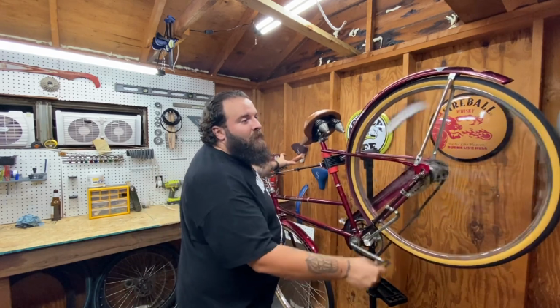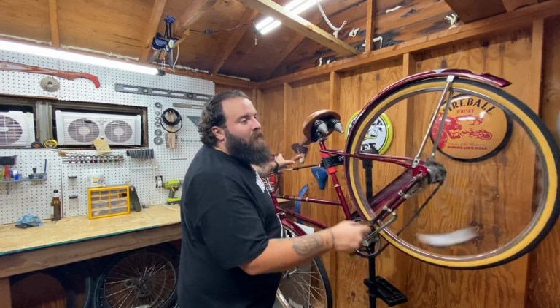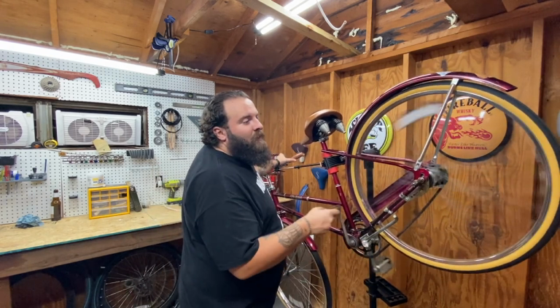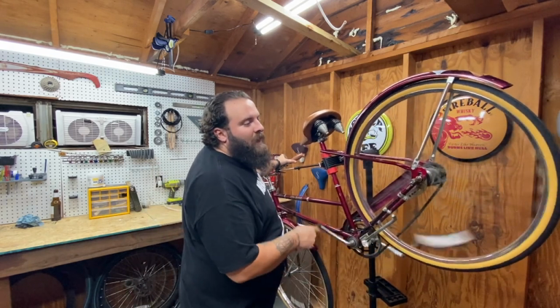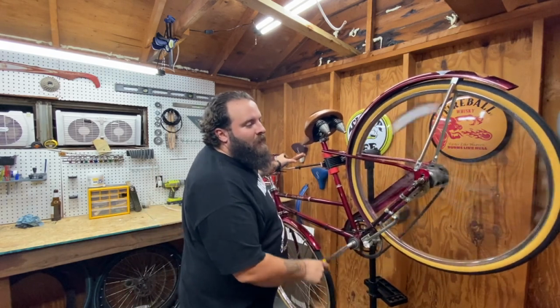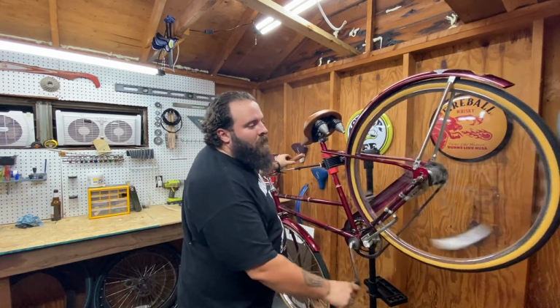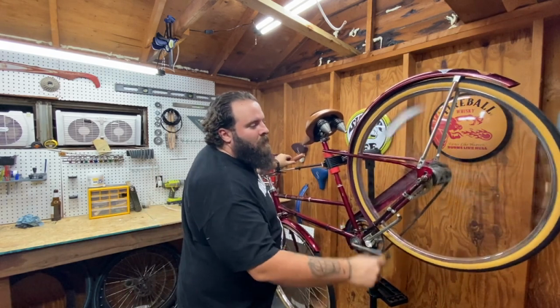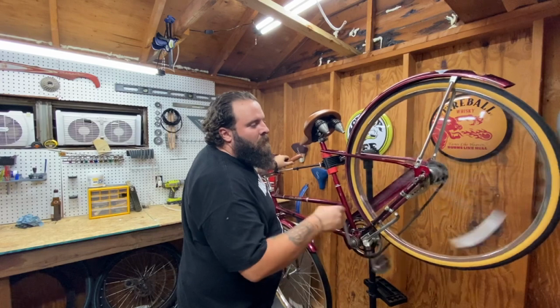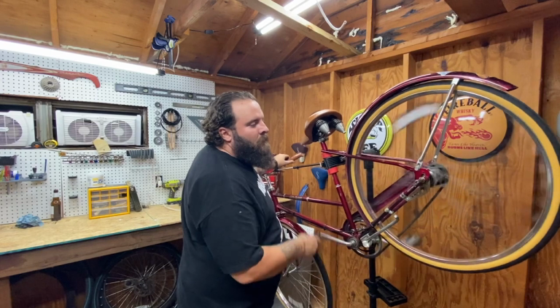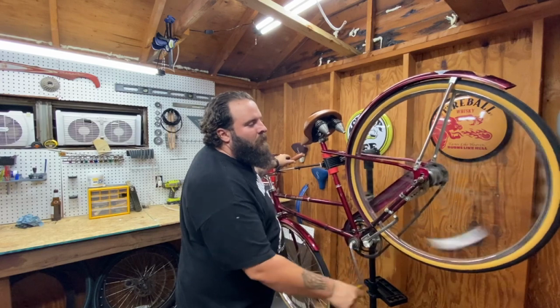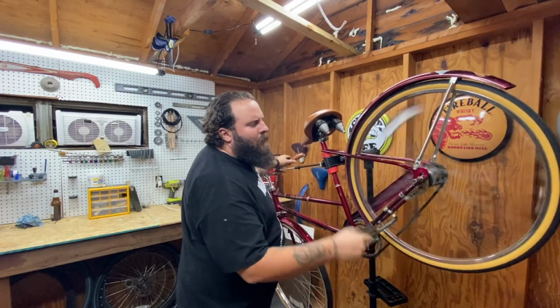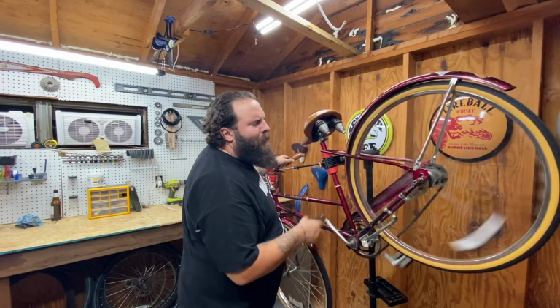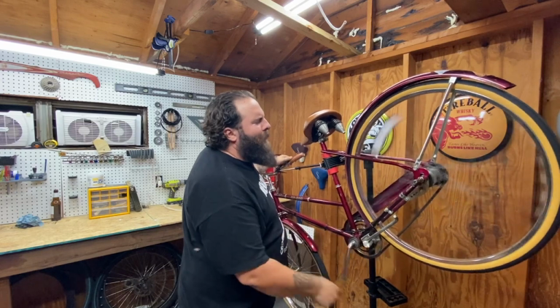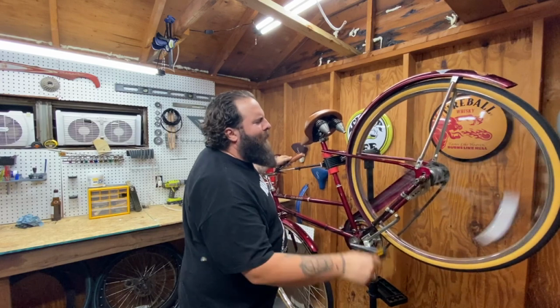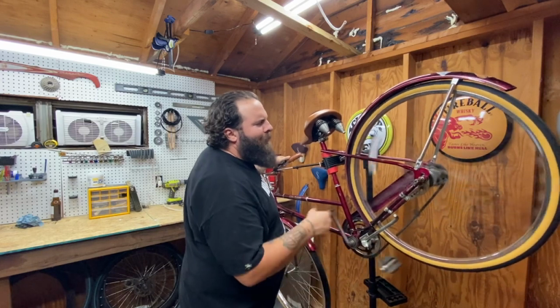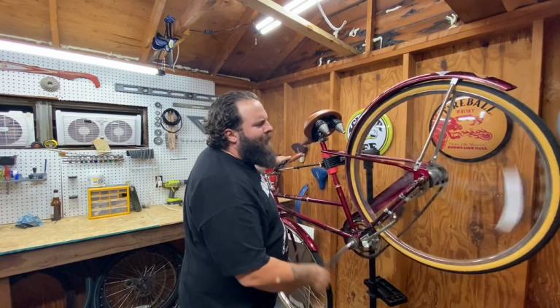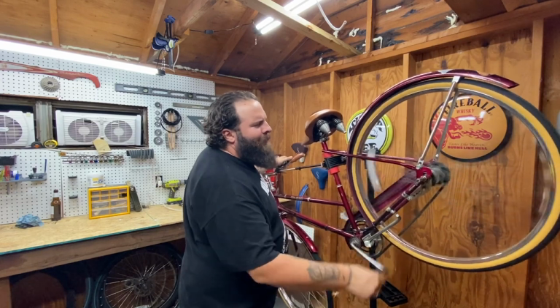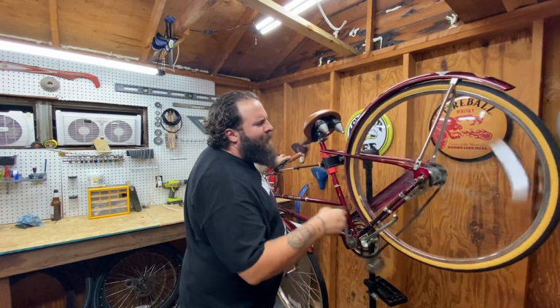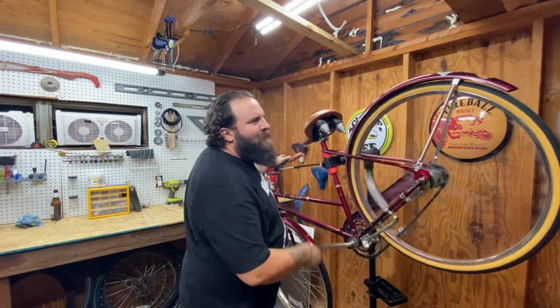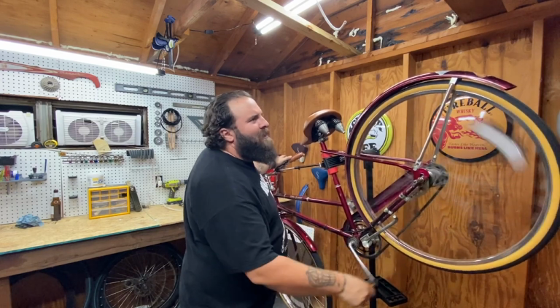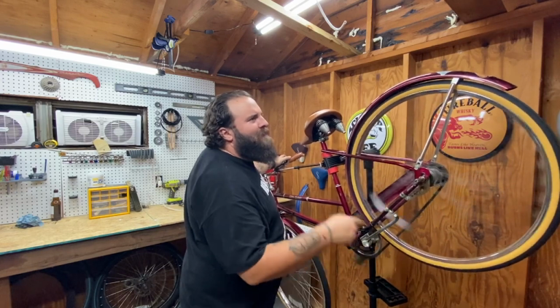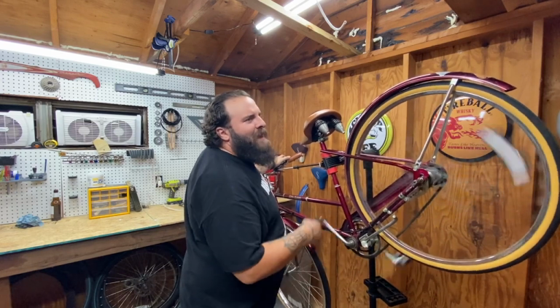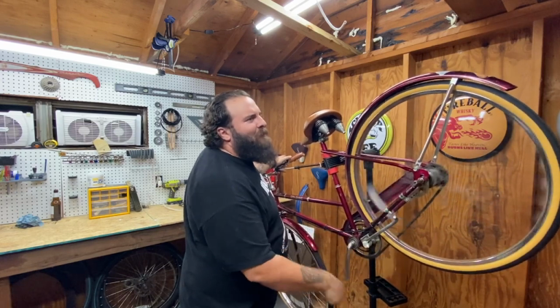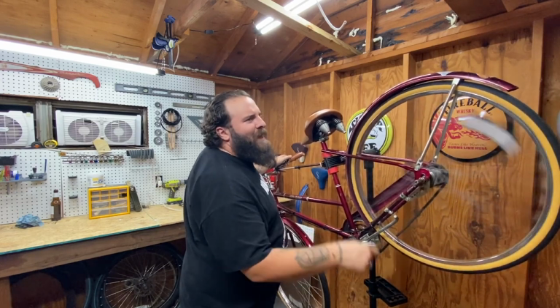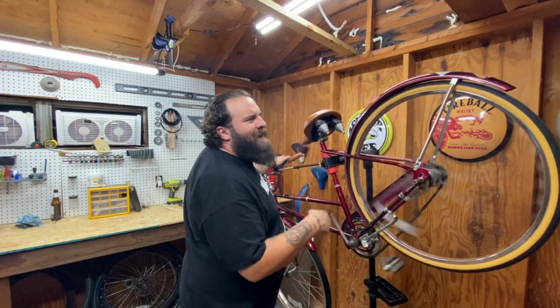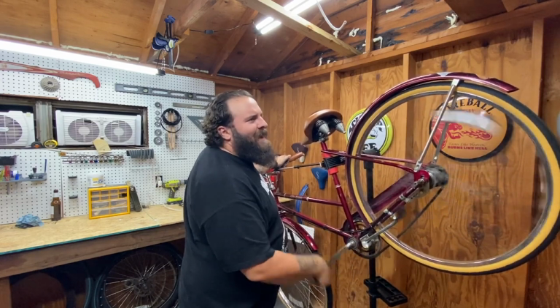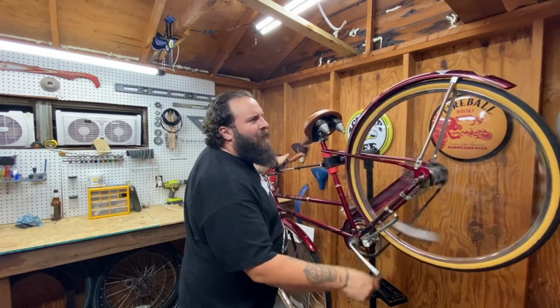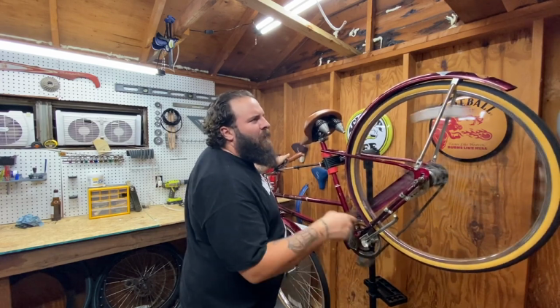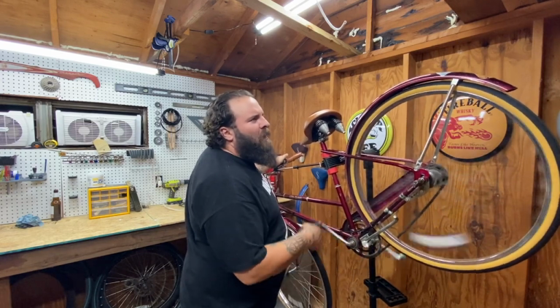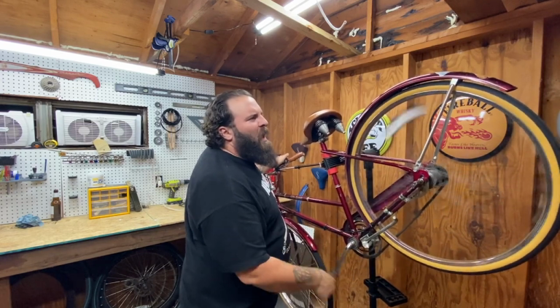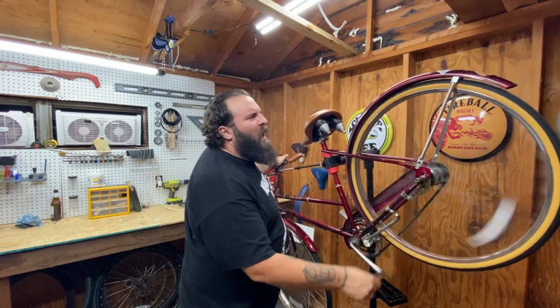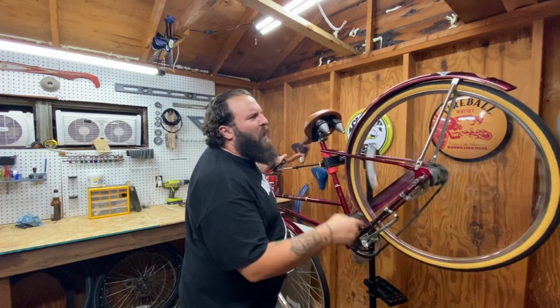Try to start in the high gear. Oh yeah — it shifts like butter now!